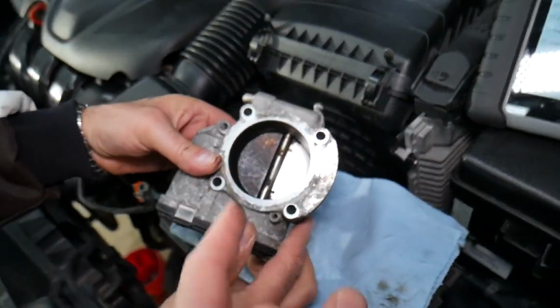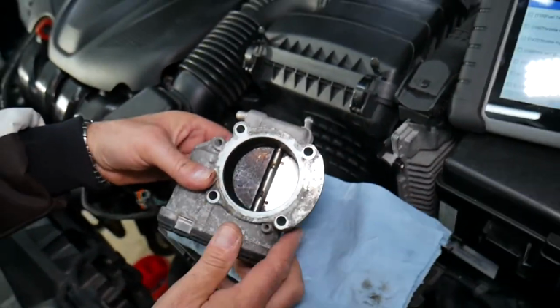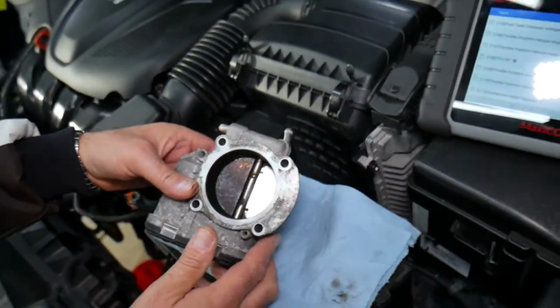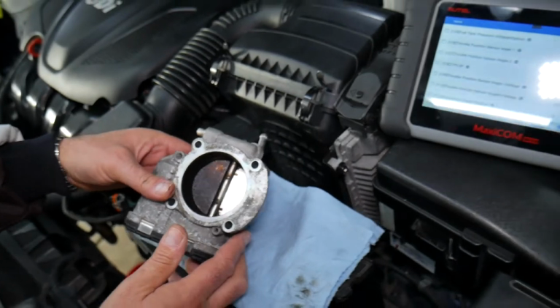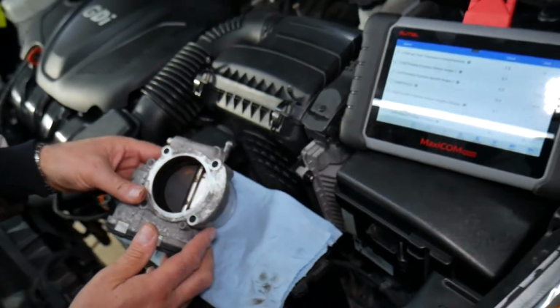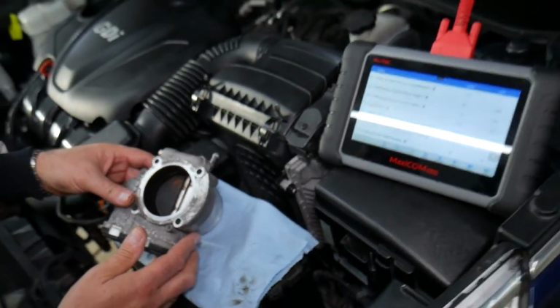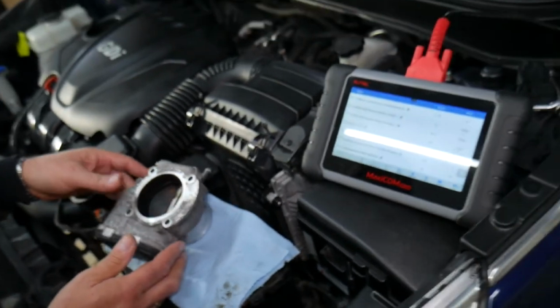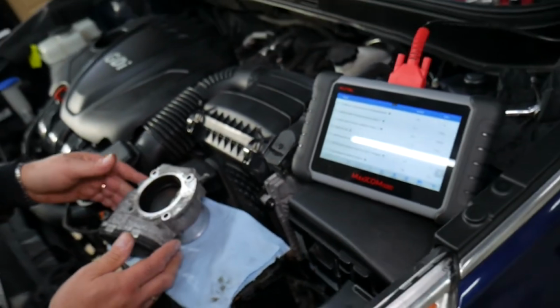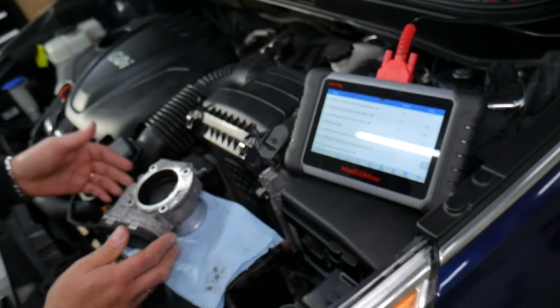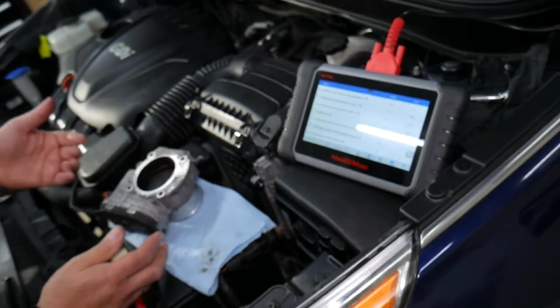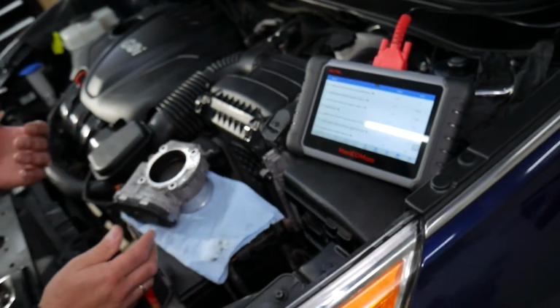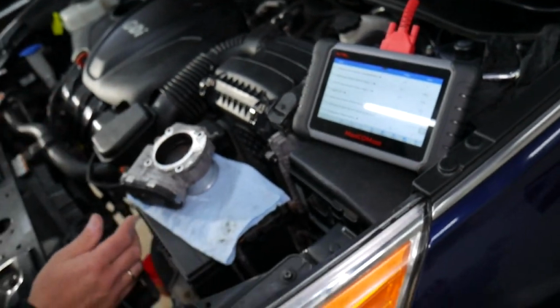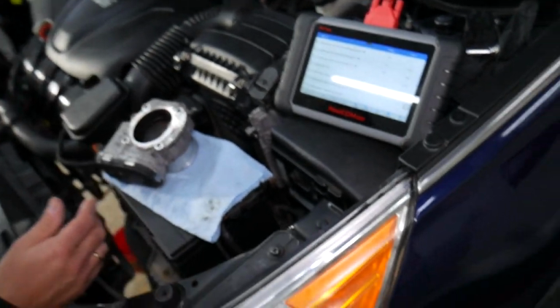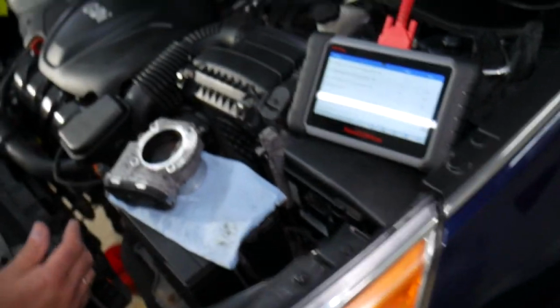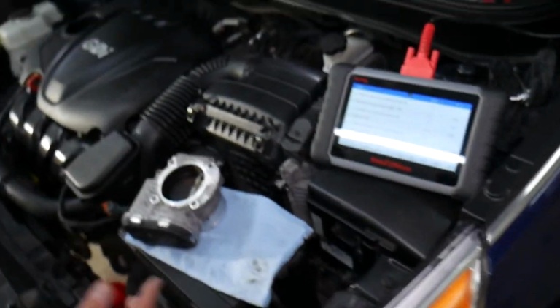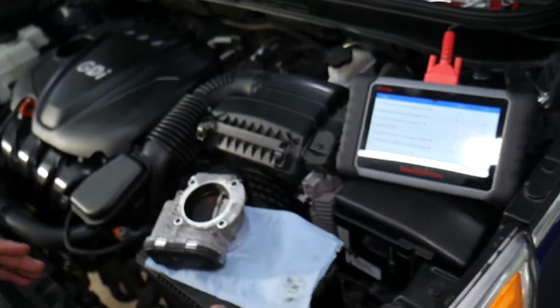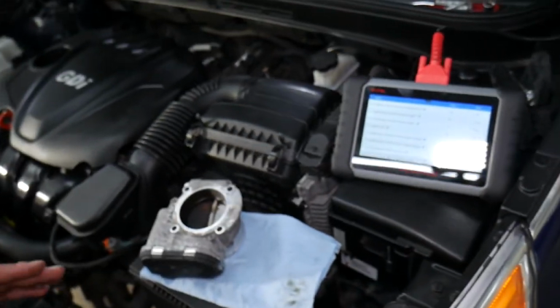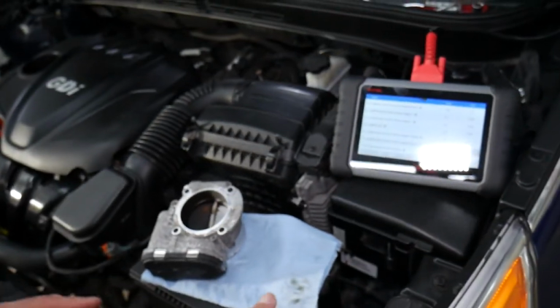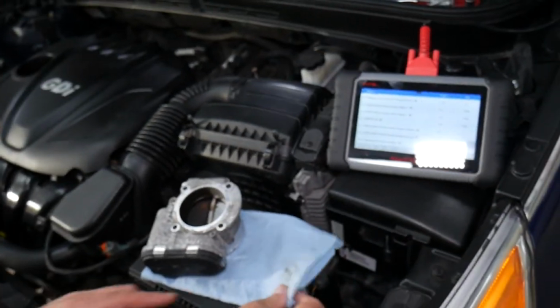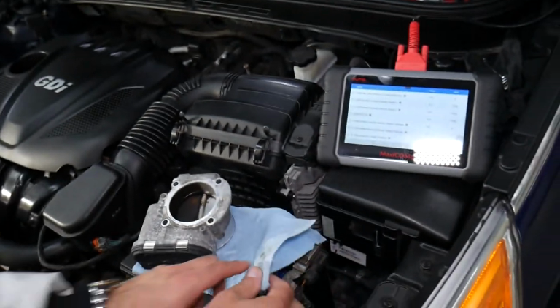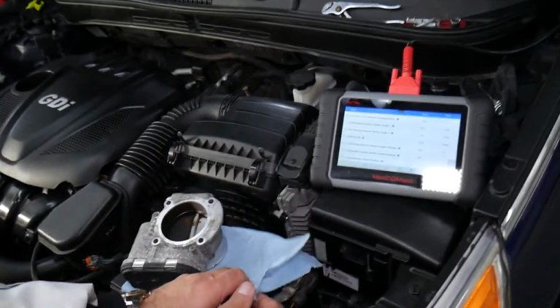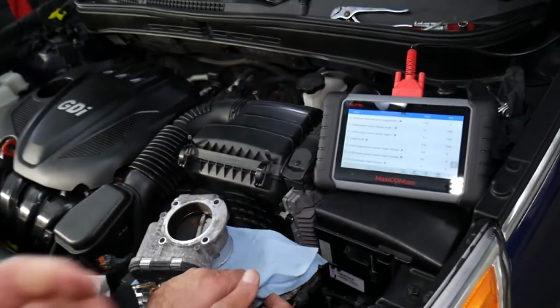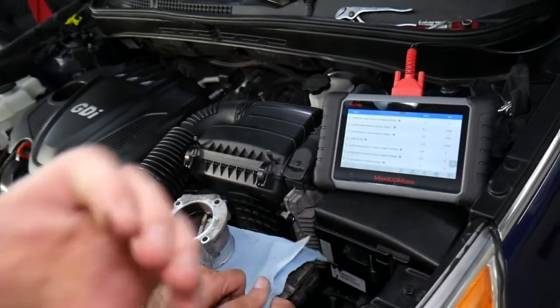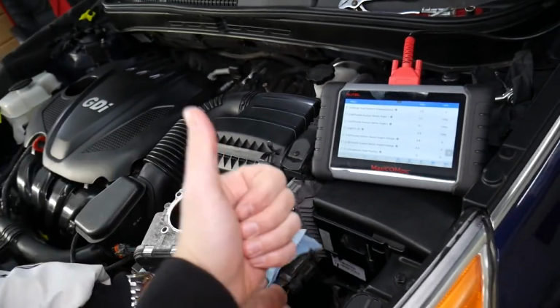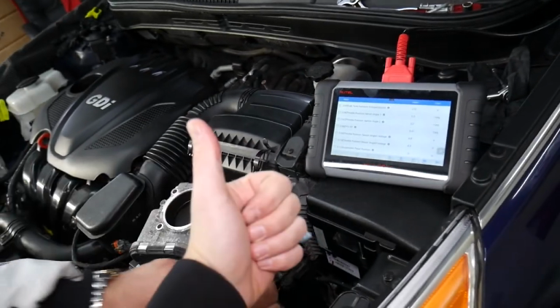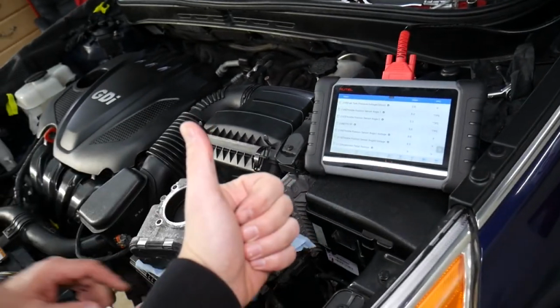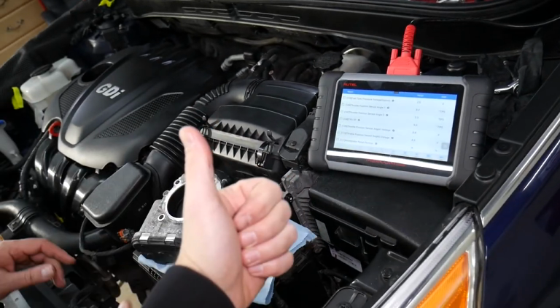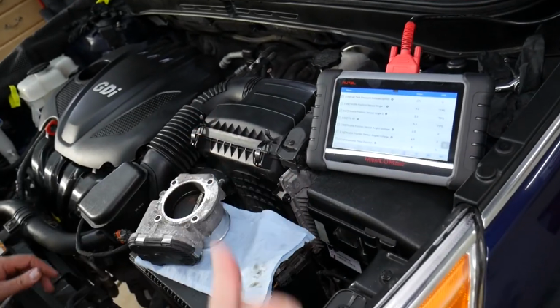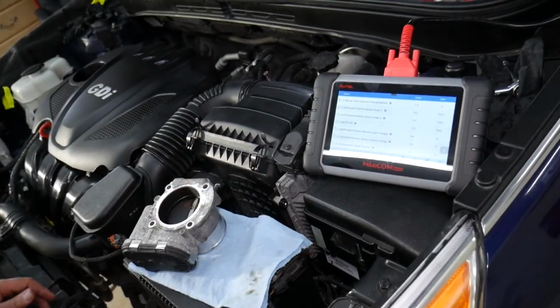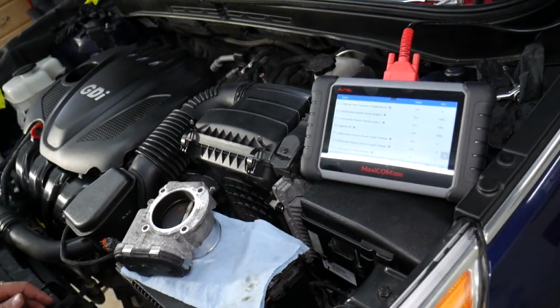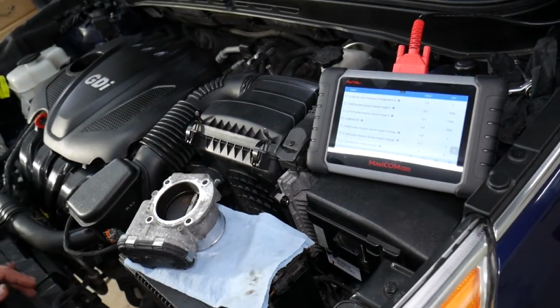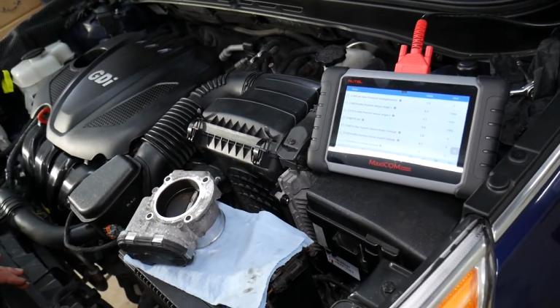Everything looks good here — most likely we don't have any problems. It could simply be a dirty throttle body that triggered the warning lights. We'll have a special video on our channel explaining how to clean the throttle body on a Hyundai Sonata. Hopefully this video was helpful — thank you for watching and see you next time.